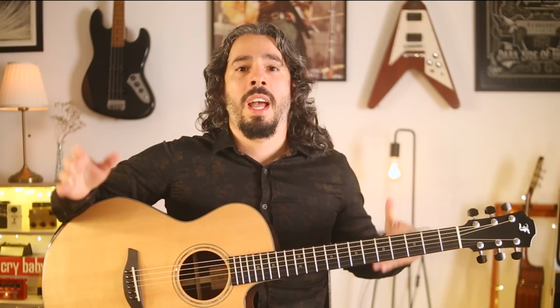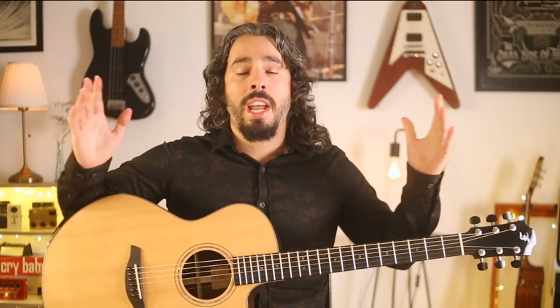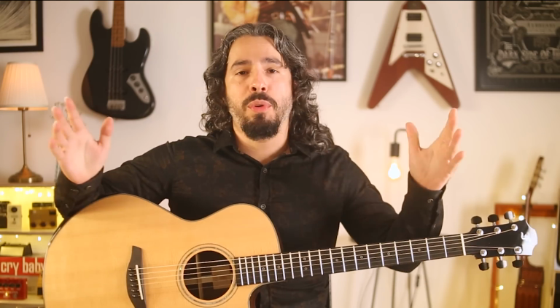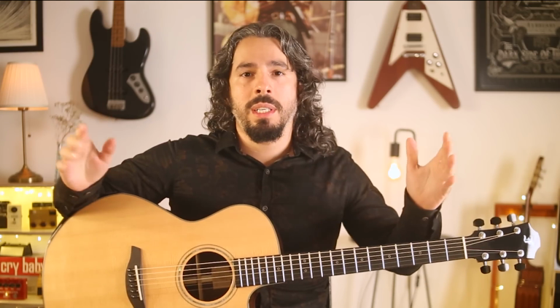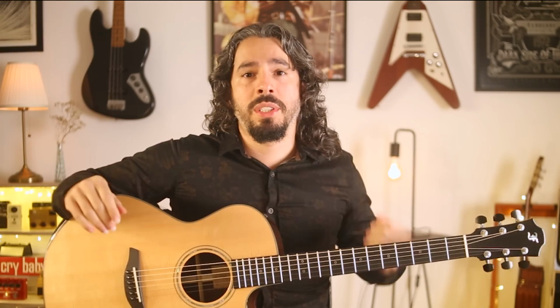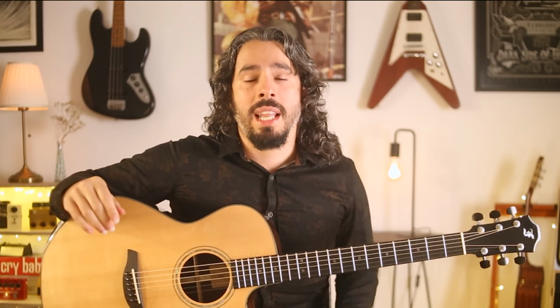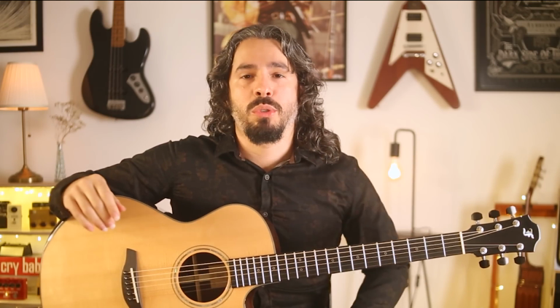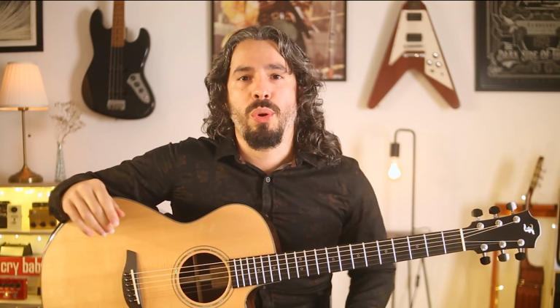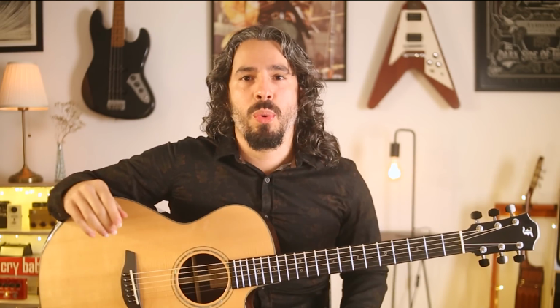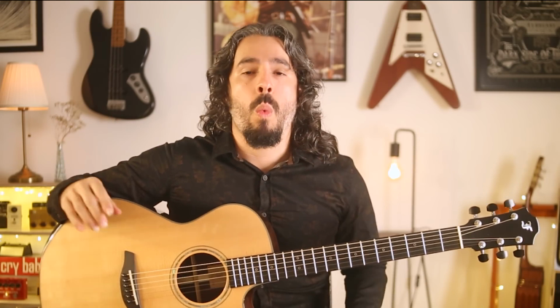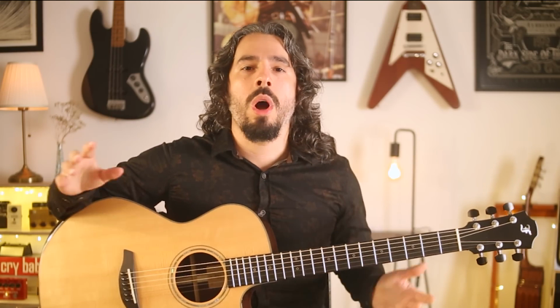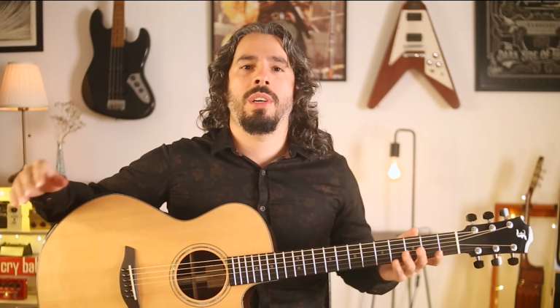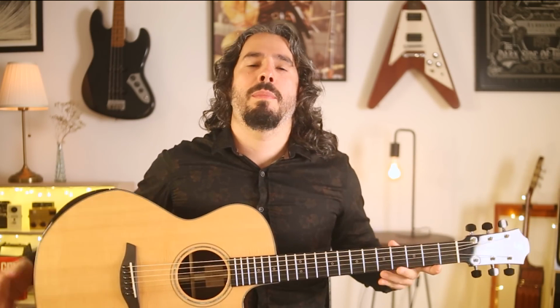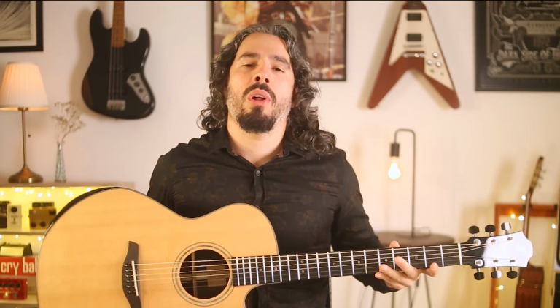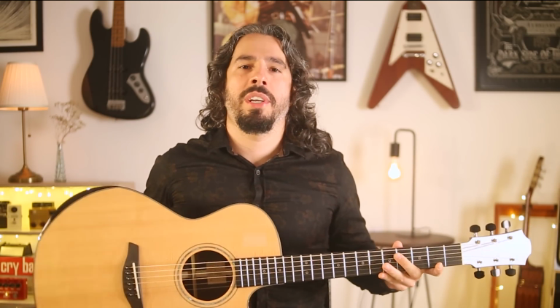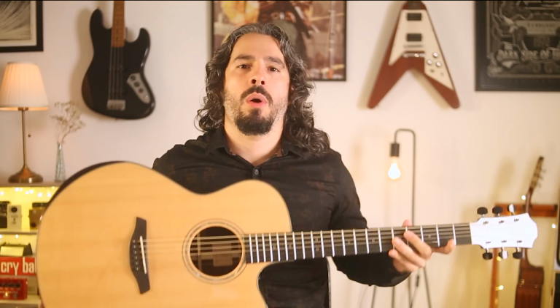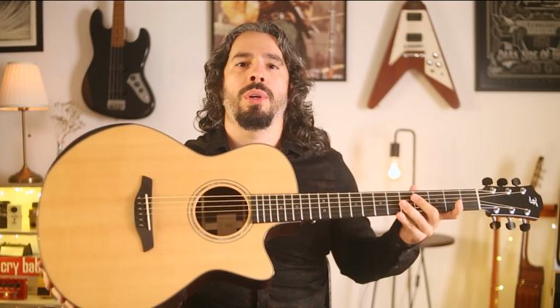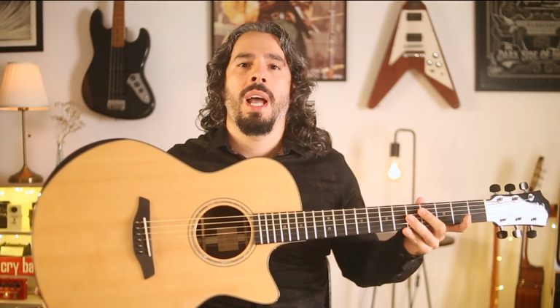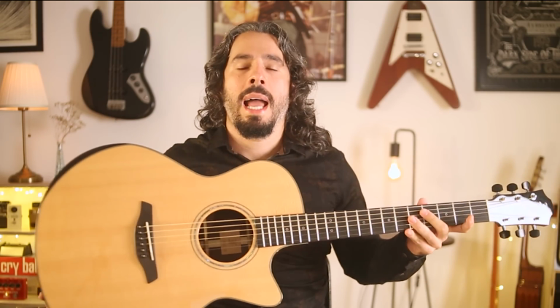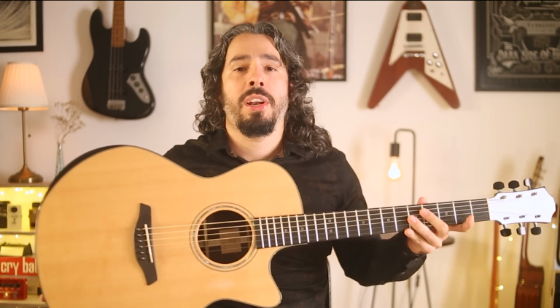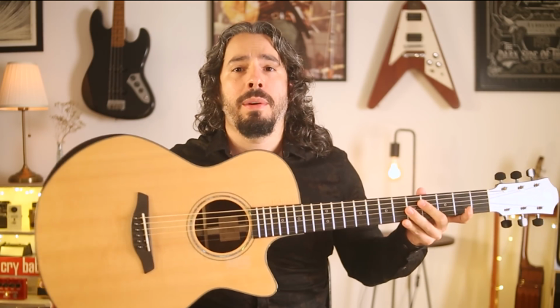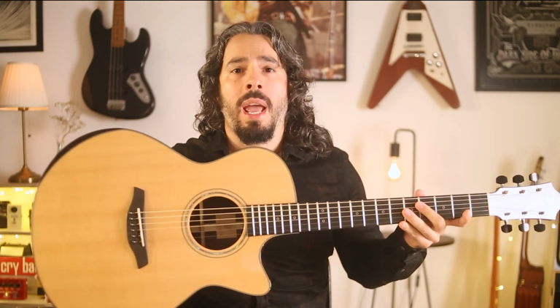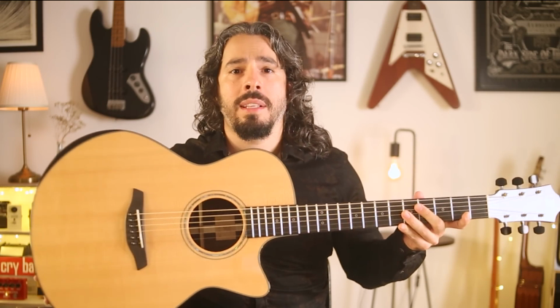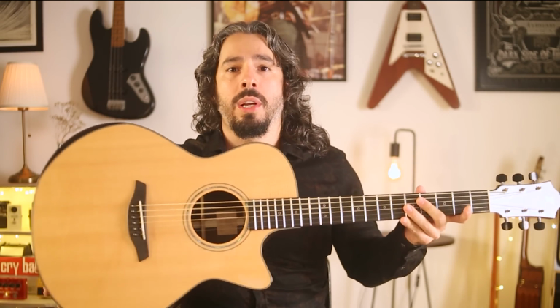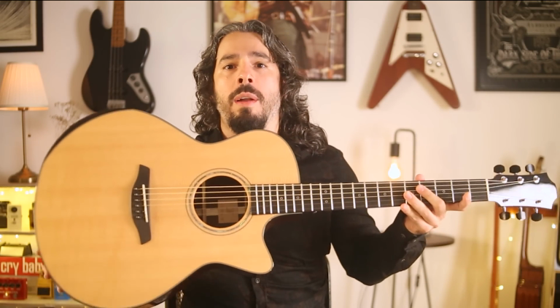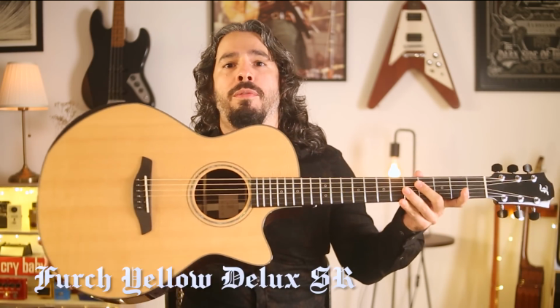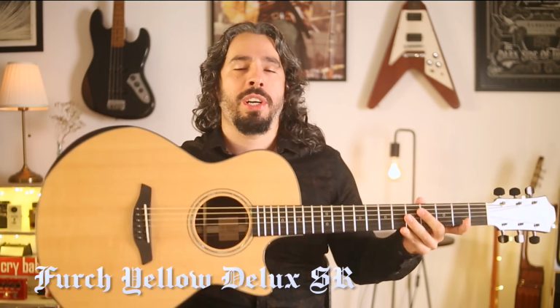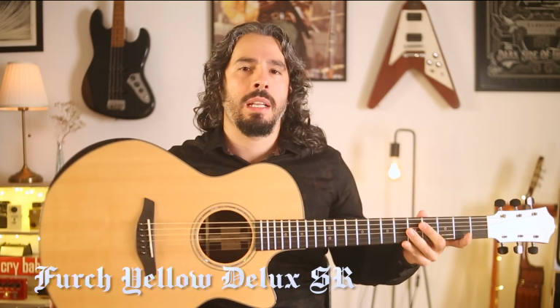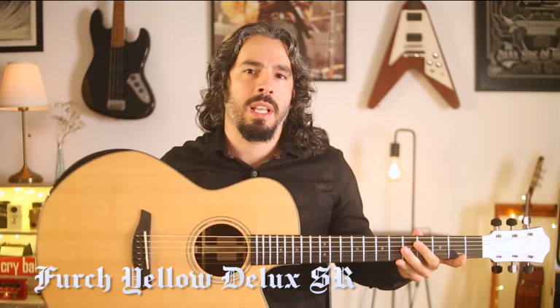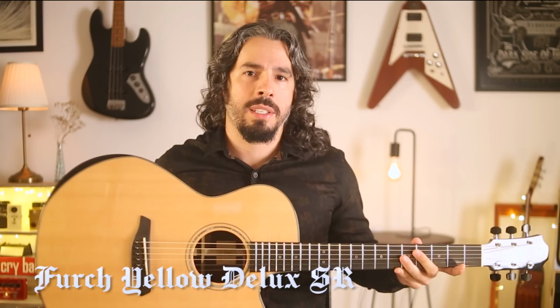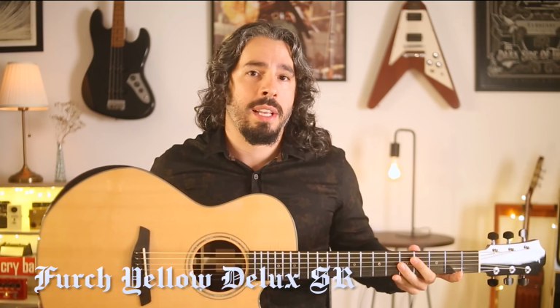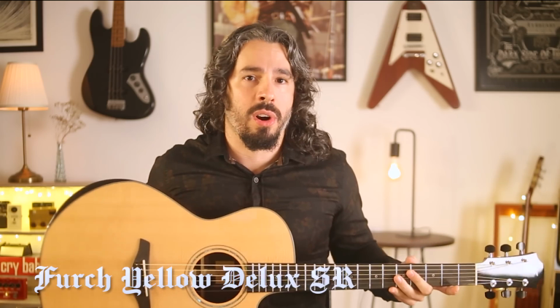Hey everyone! Today I'd like to show you a wonder of the modern guitar world. I have here in my hands the incredible Furky Yellow Deluxe SR.